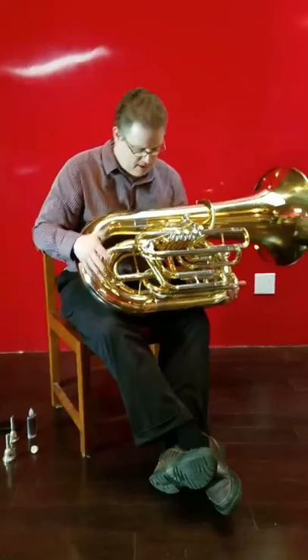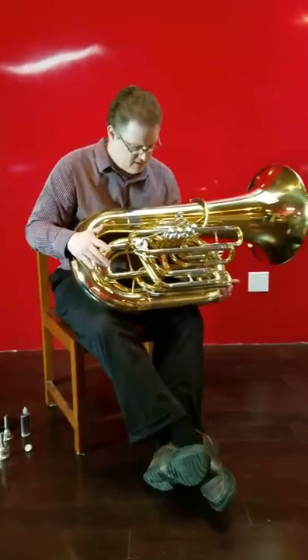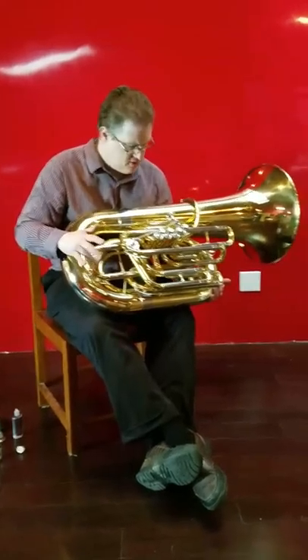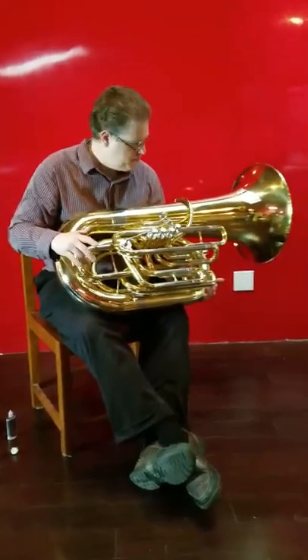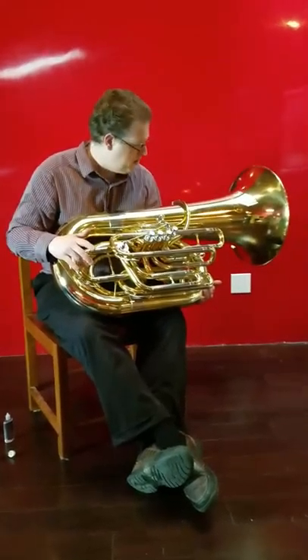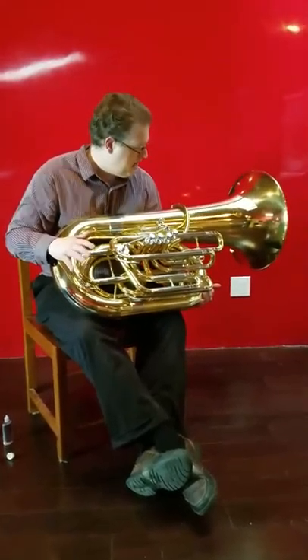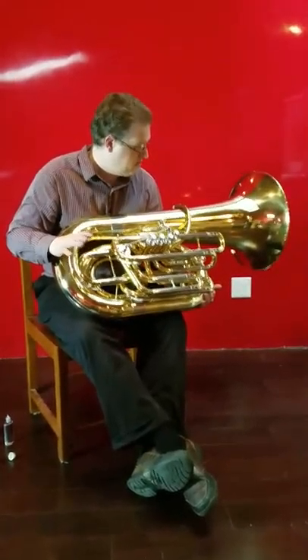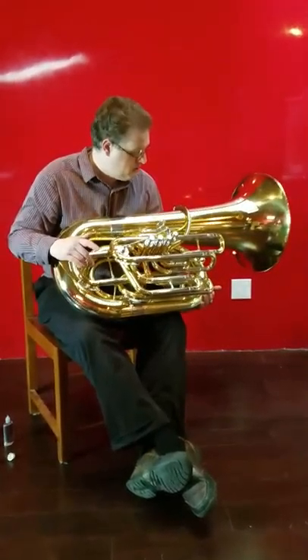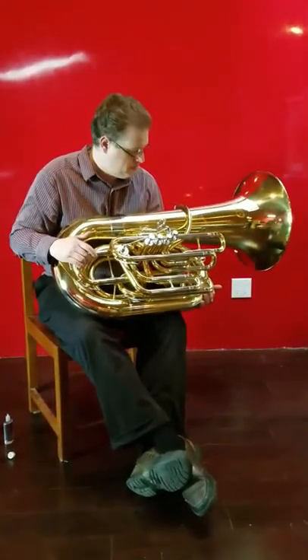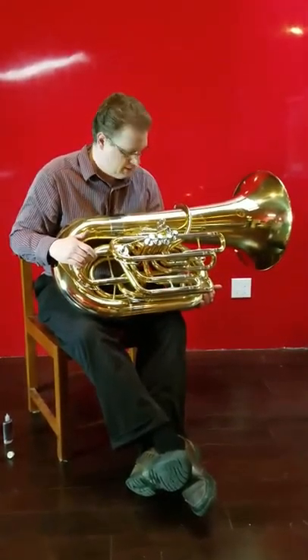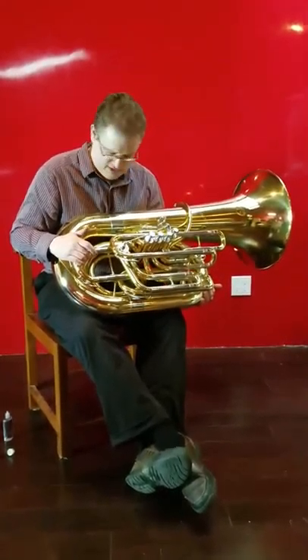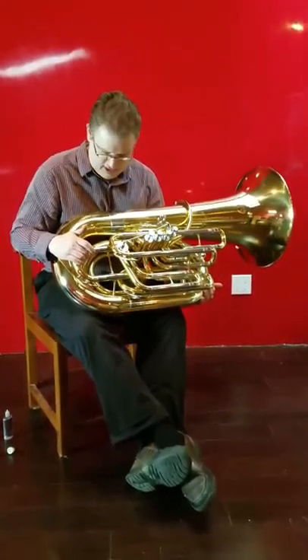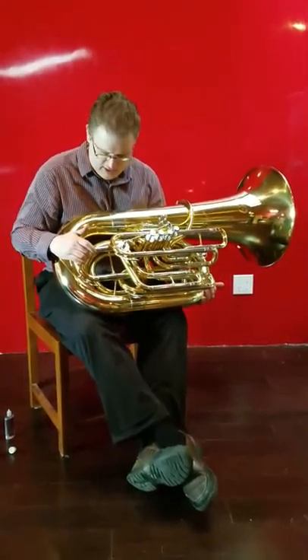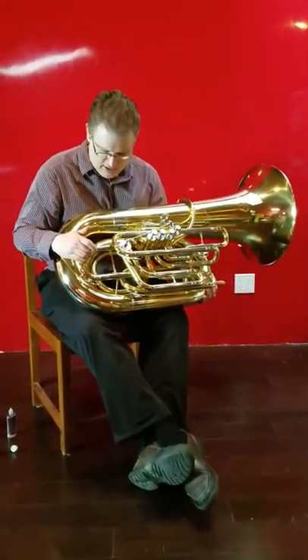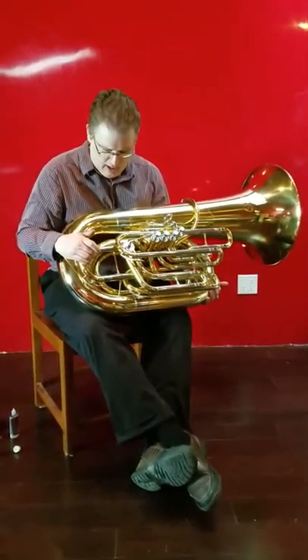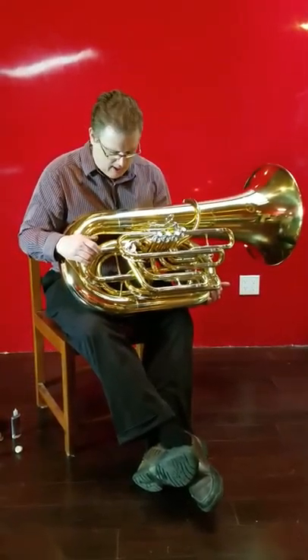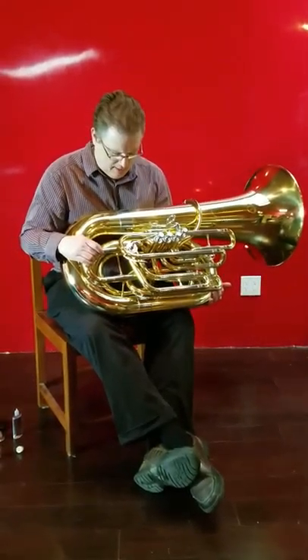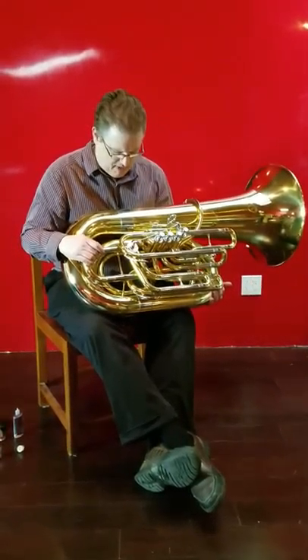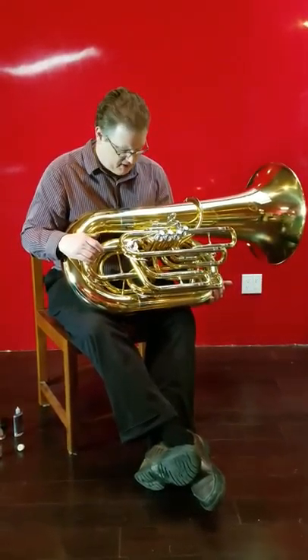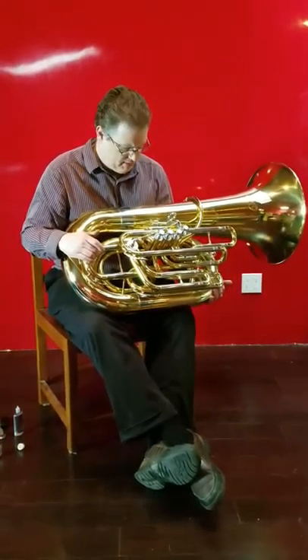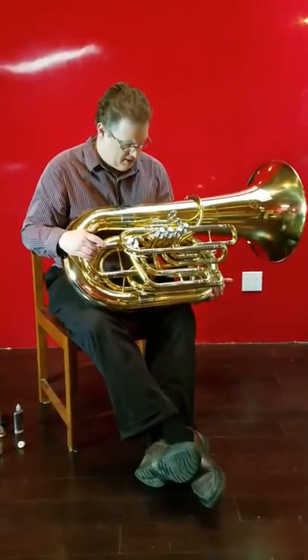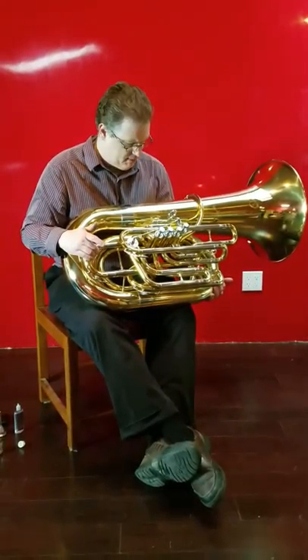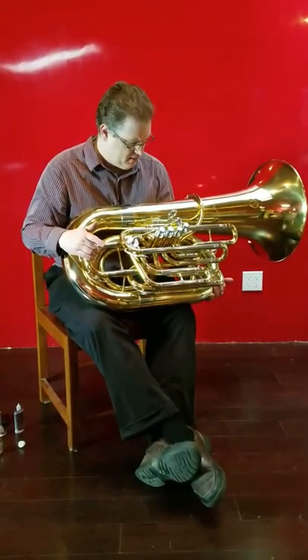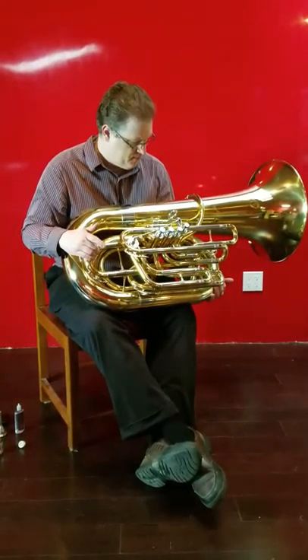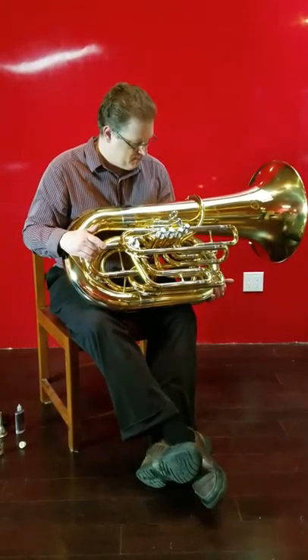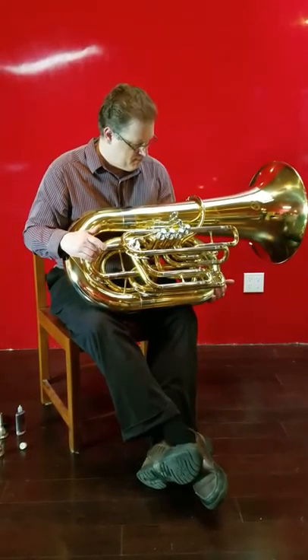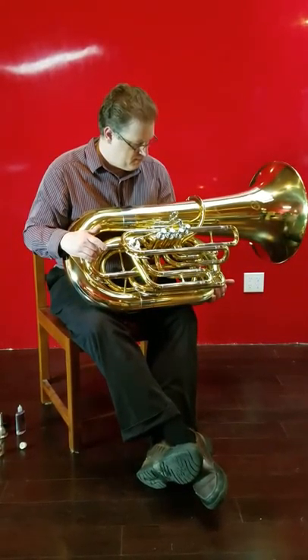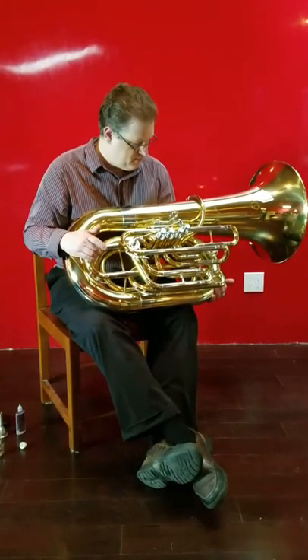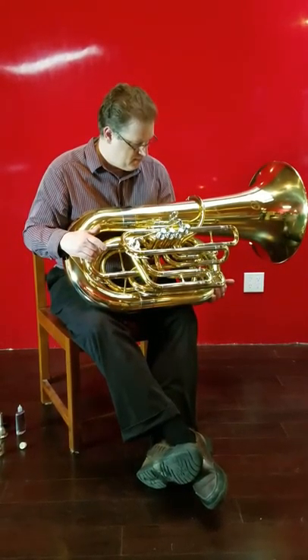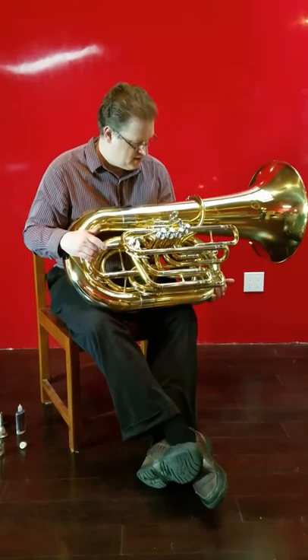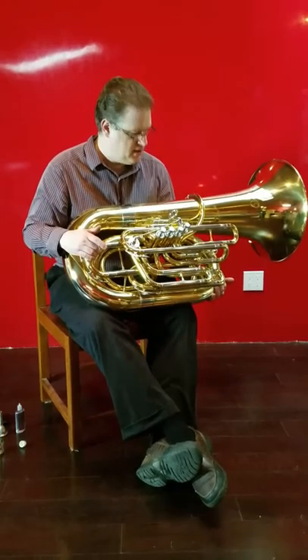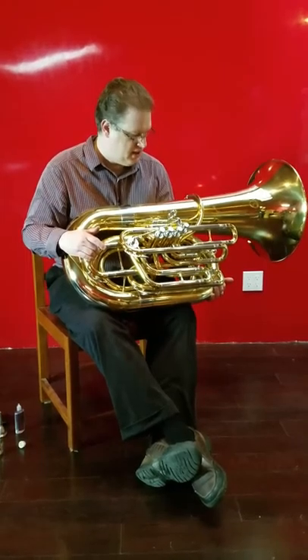This is the Jupiter XO double C — model 1680.